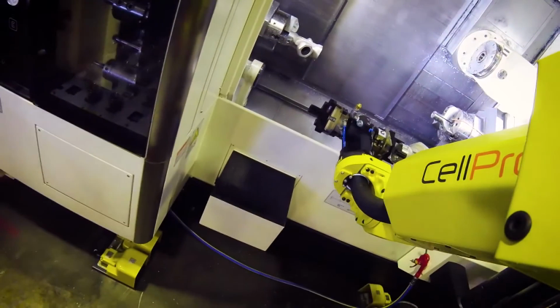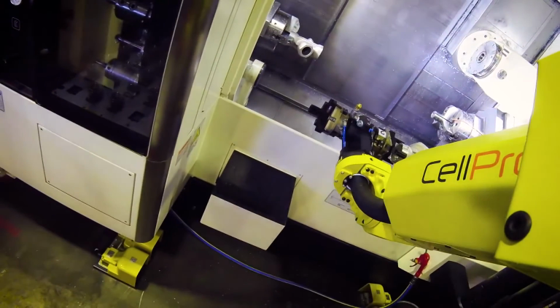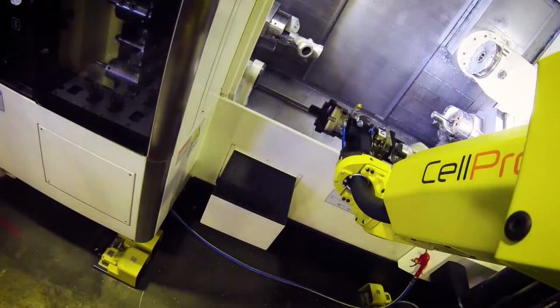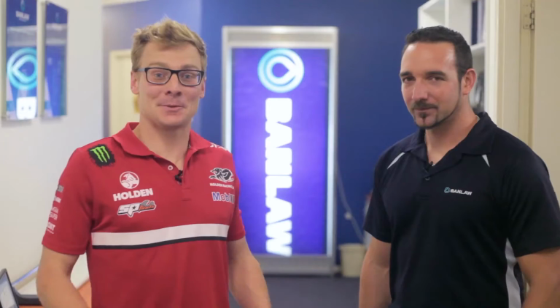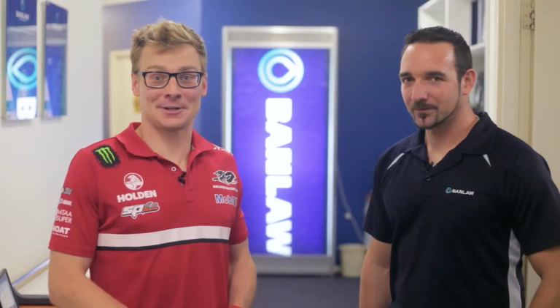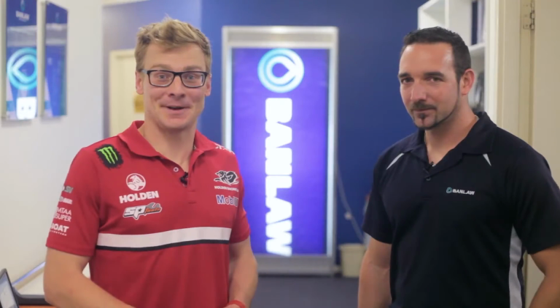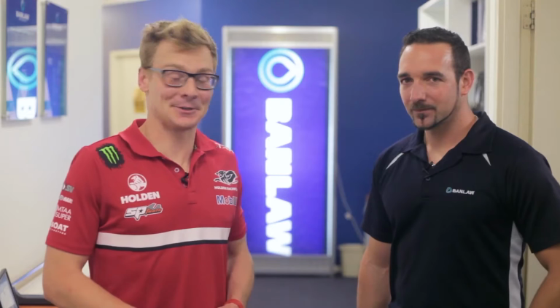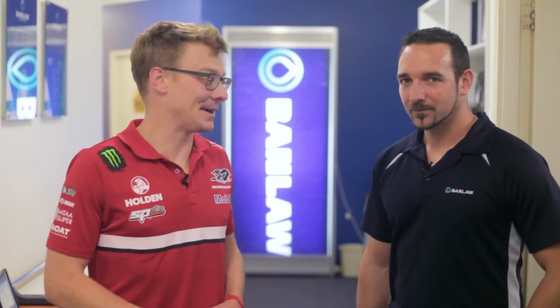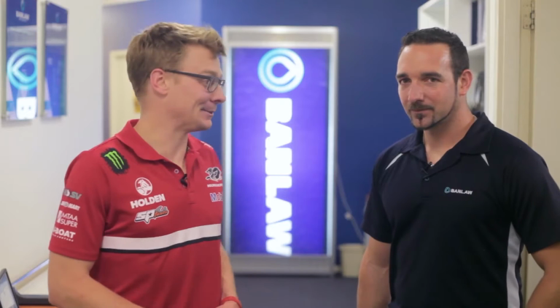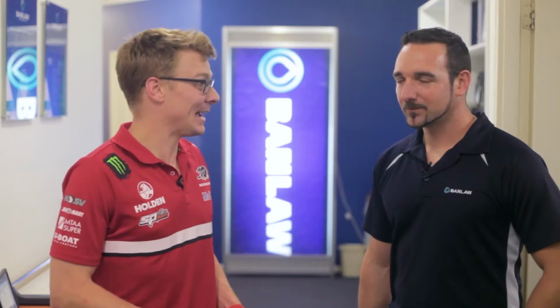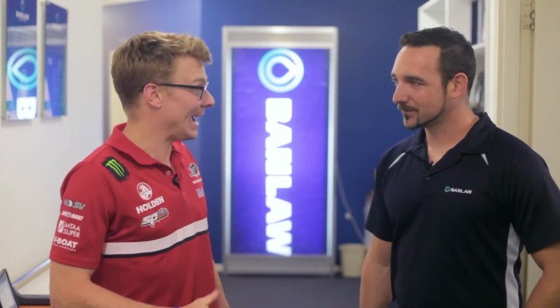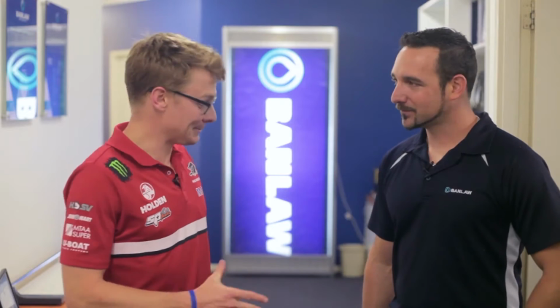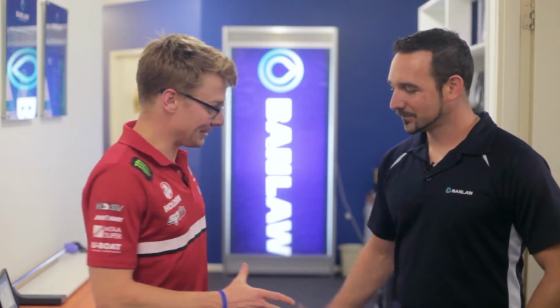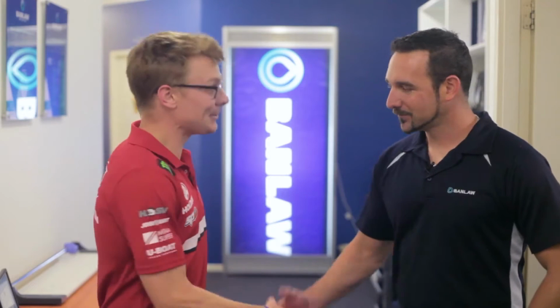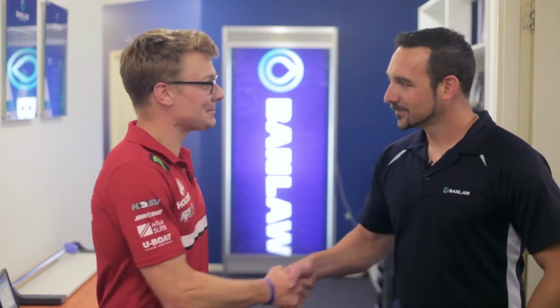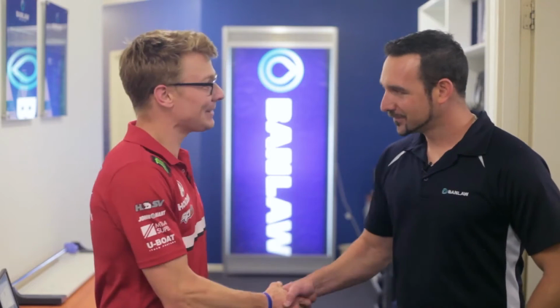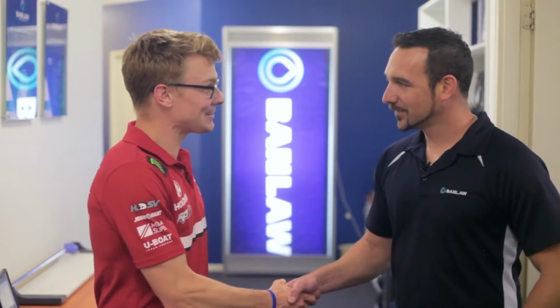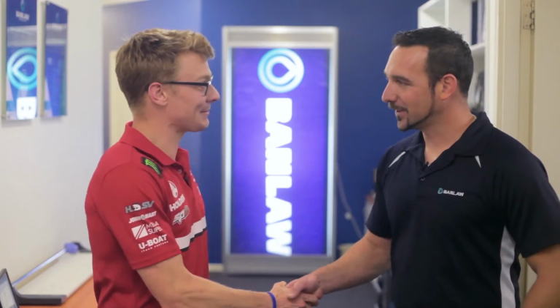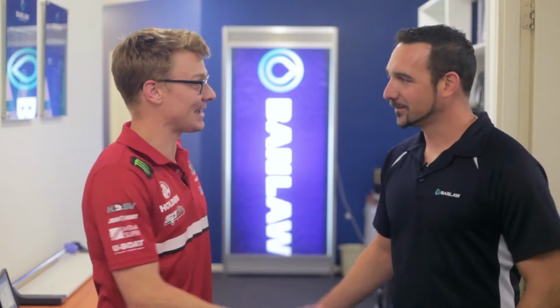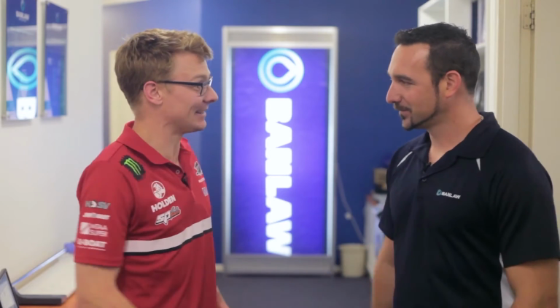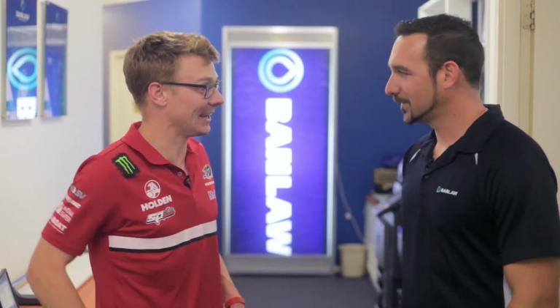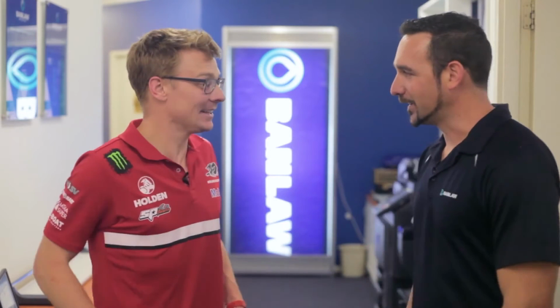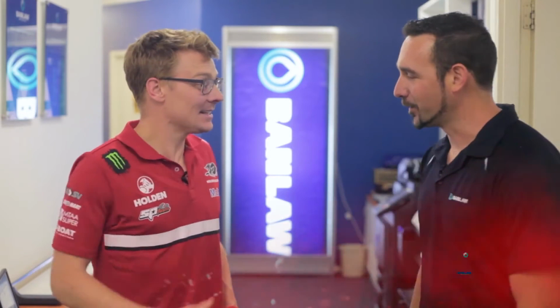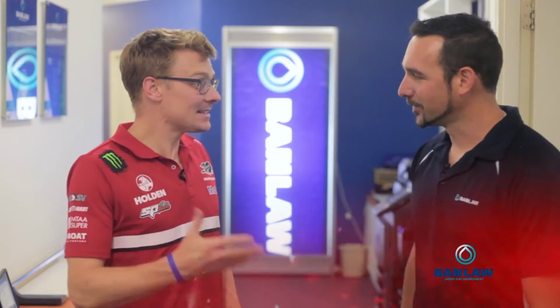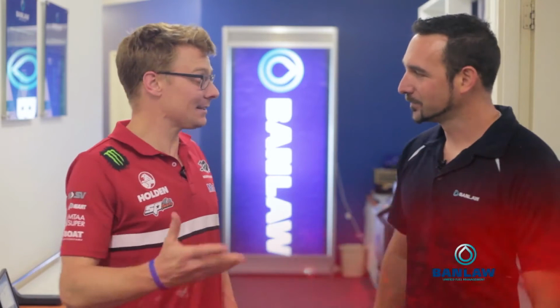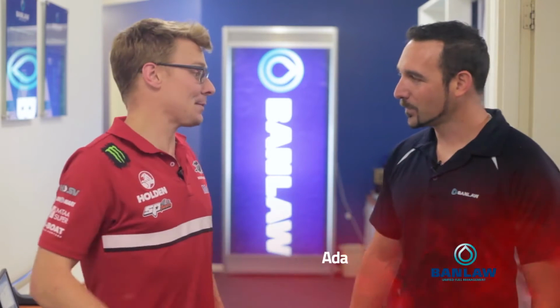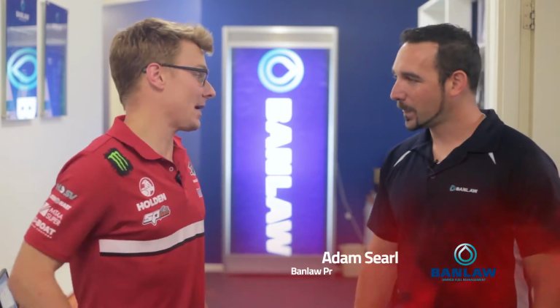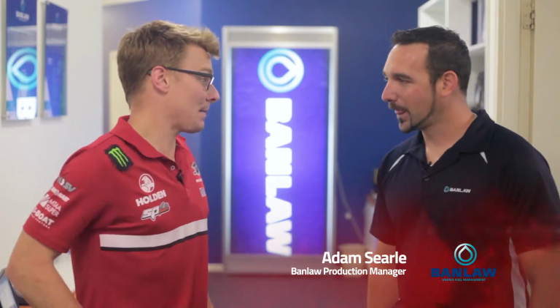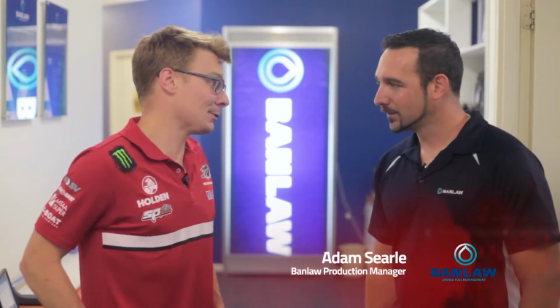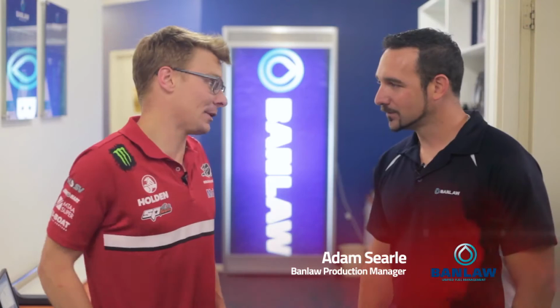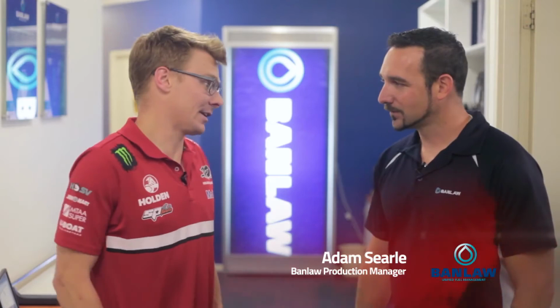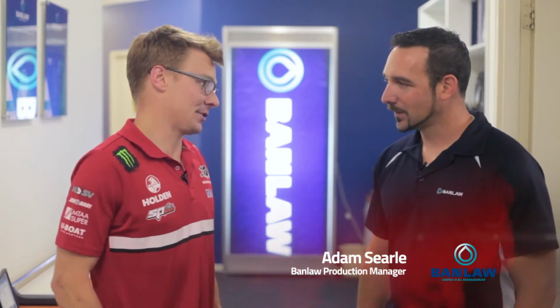So I'm here with the production manager of Banlaw, Adam Searle. Nice to meet you, thanks for having us out here today. No worries.